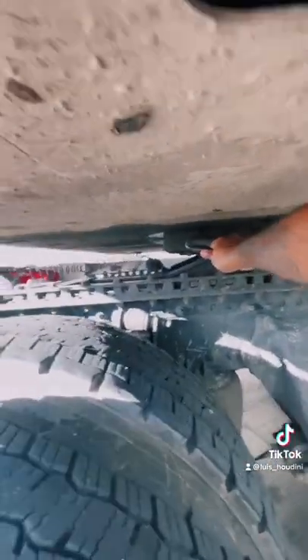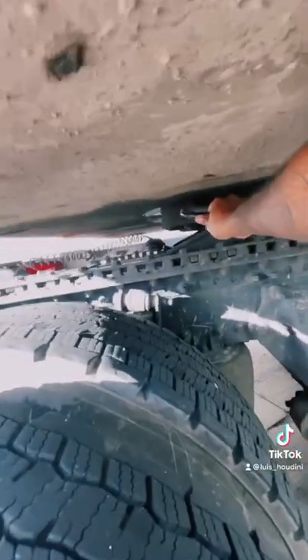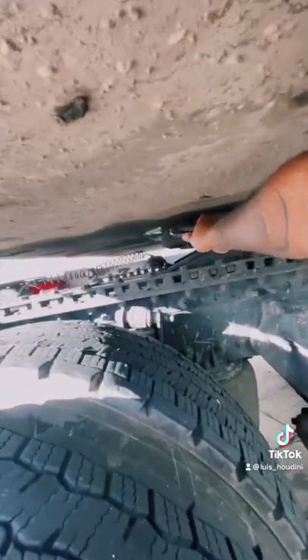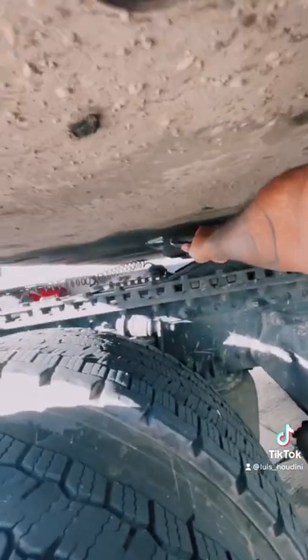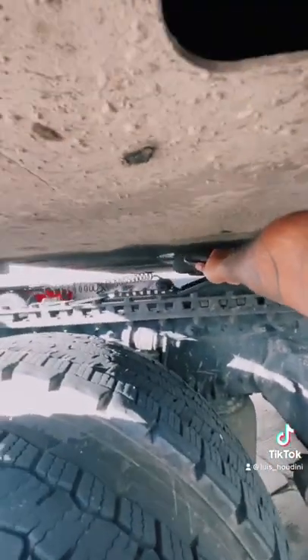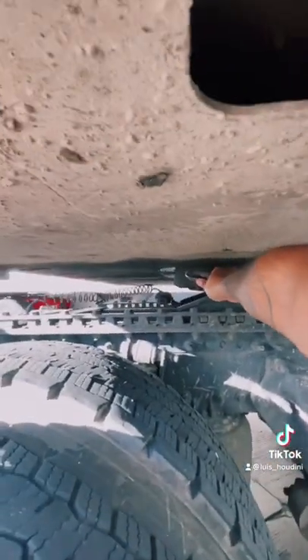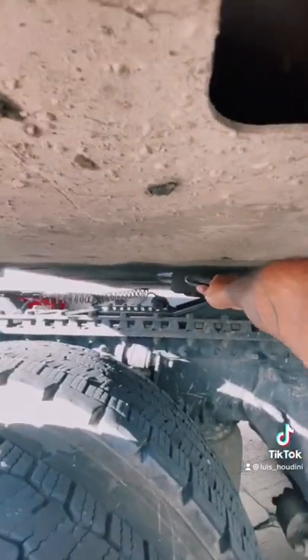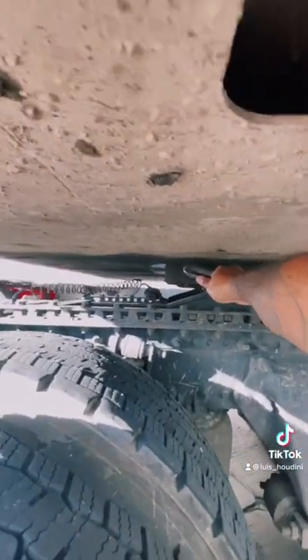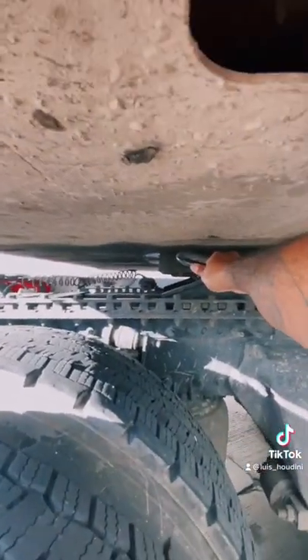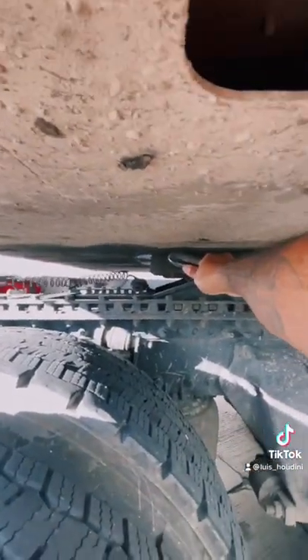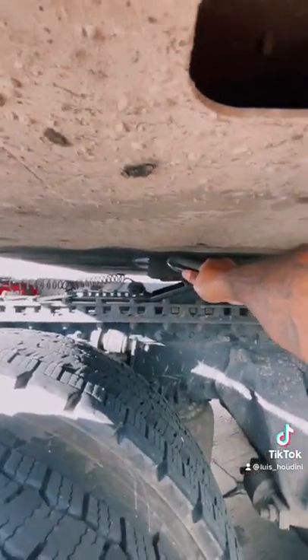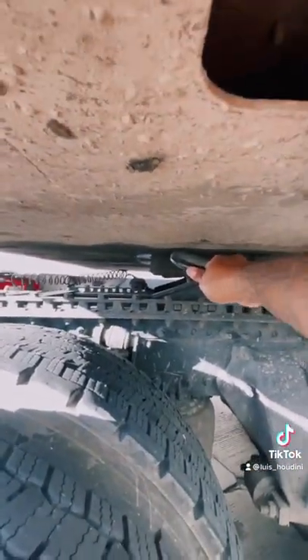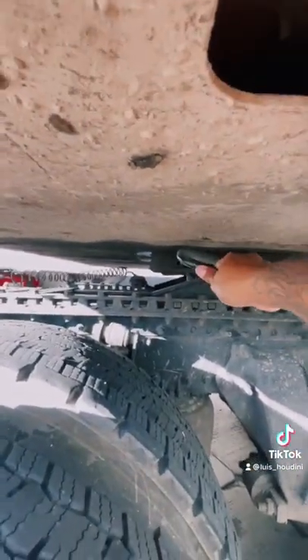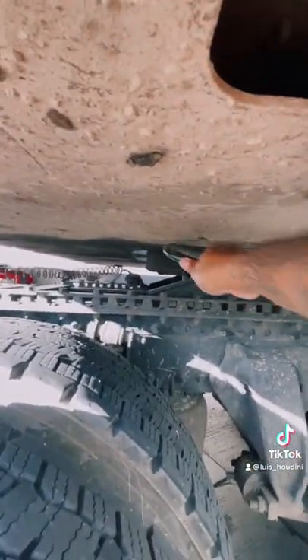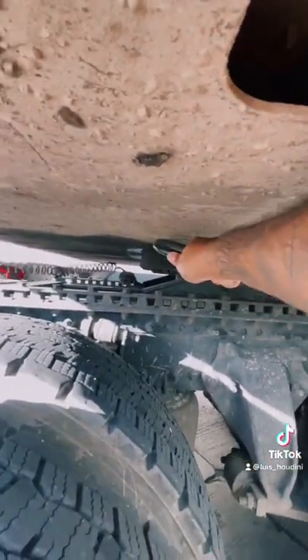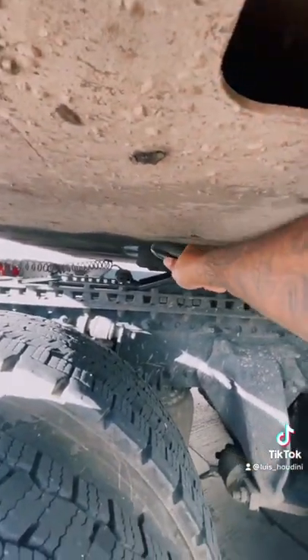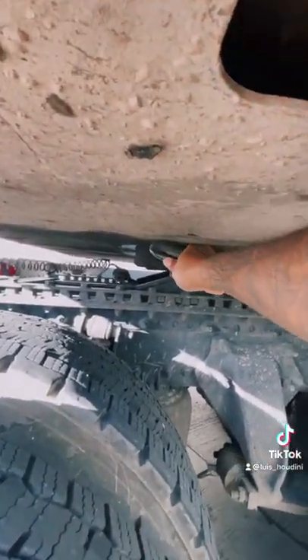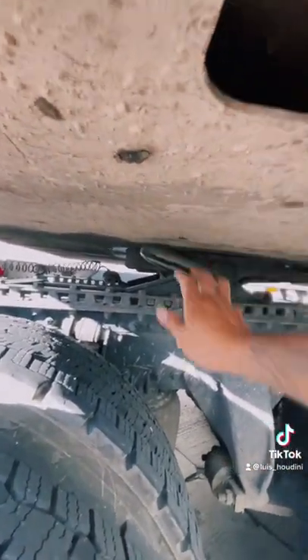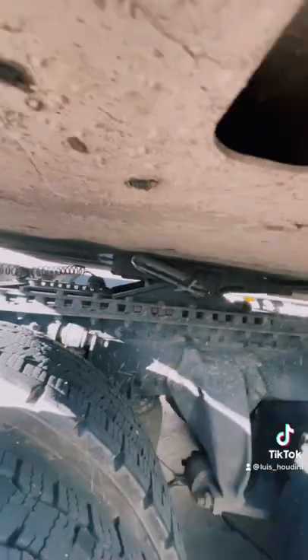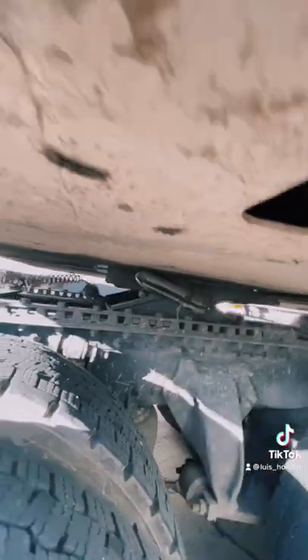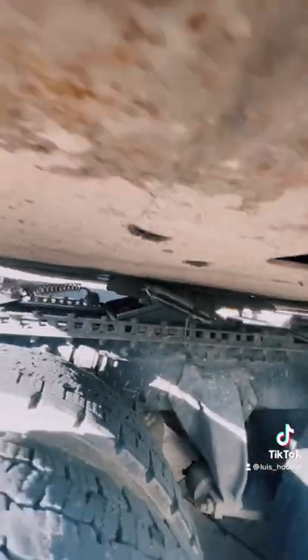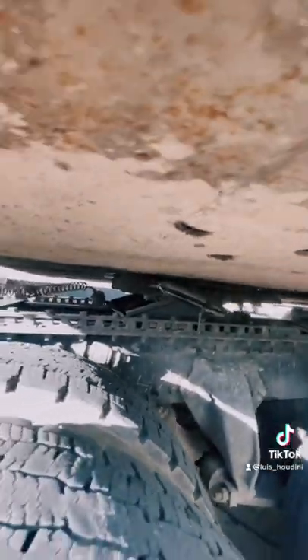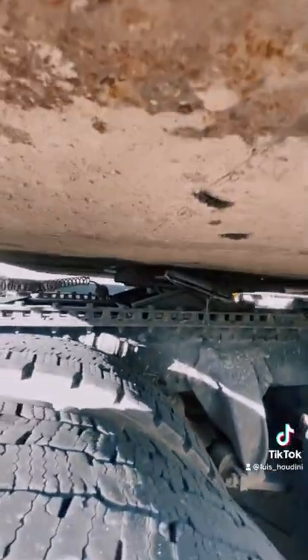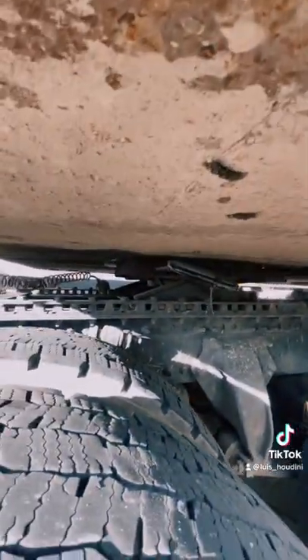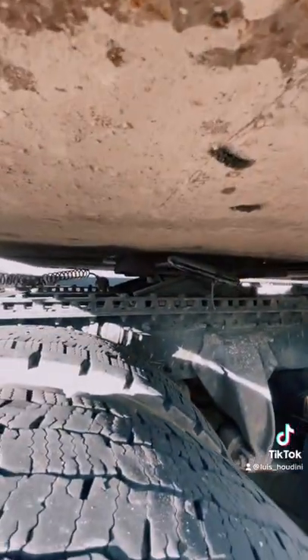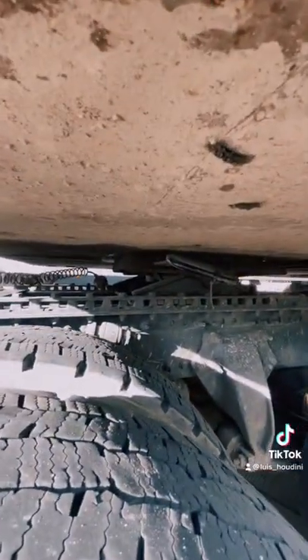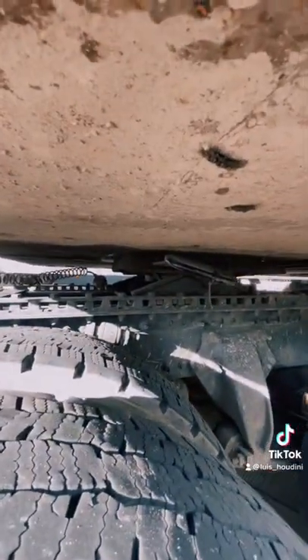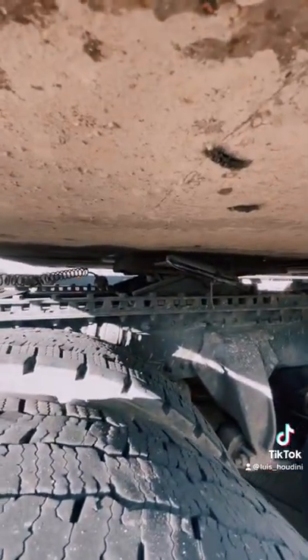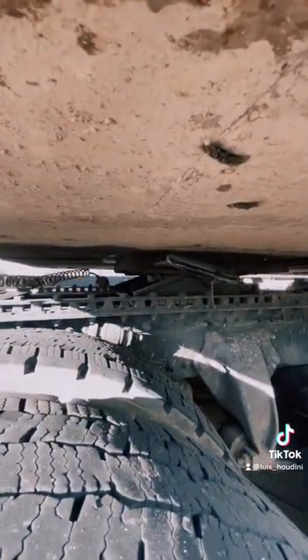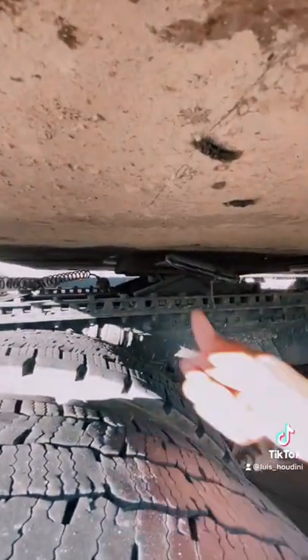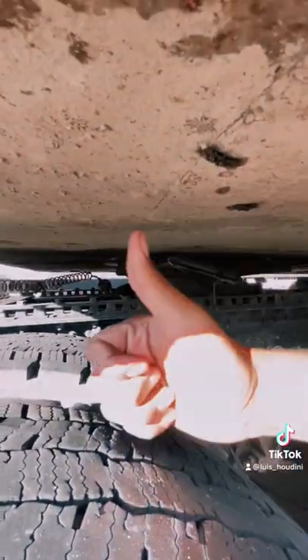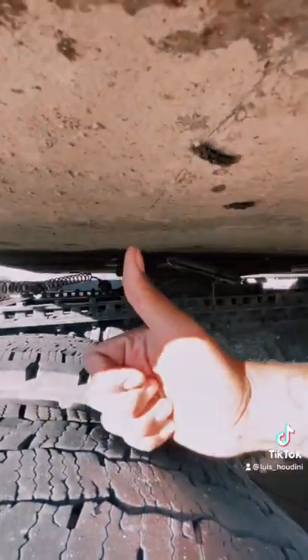When you pull in your fifth wheel handle, make sure you lift up a little, pull all the way out, and make sure you secure it — it's completely out.